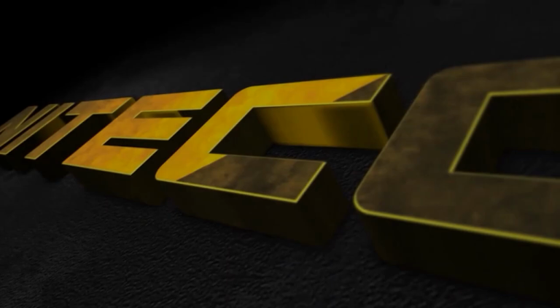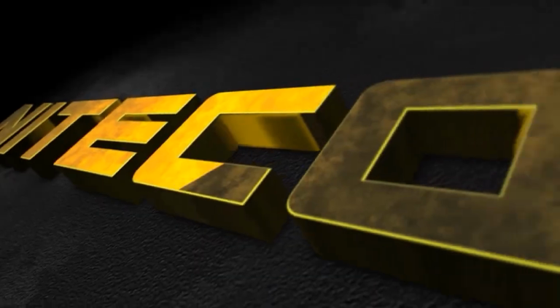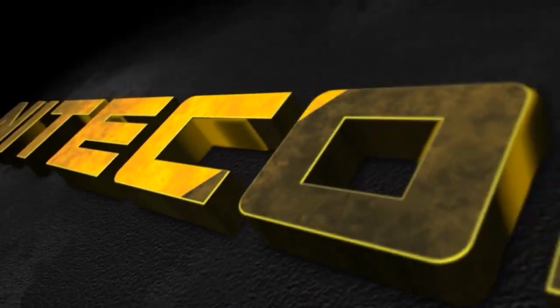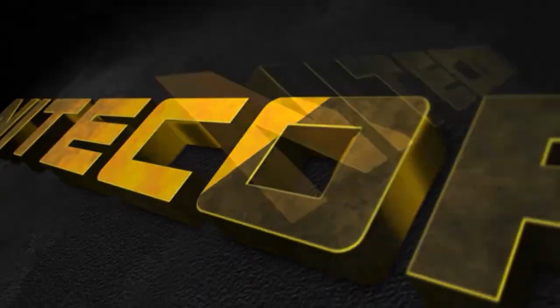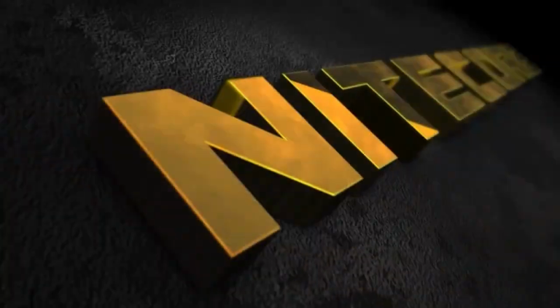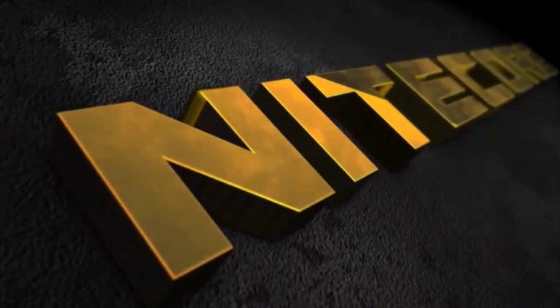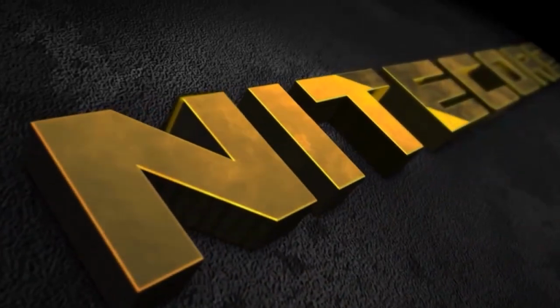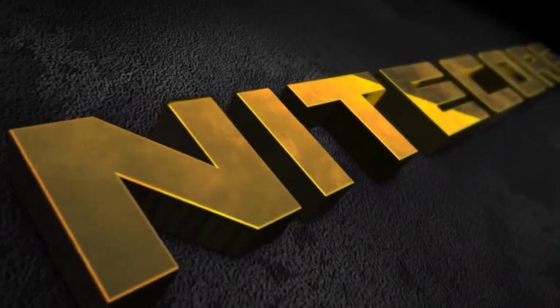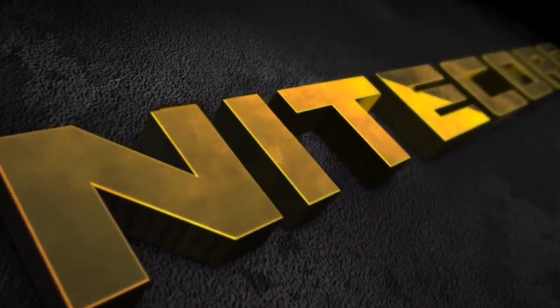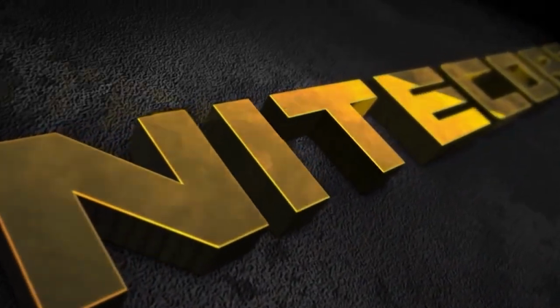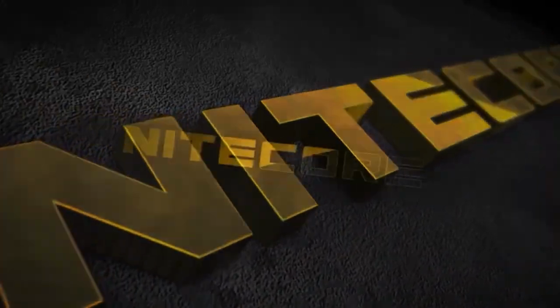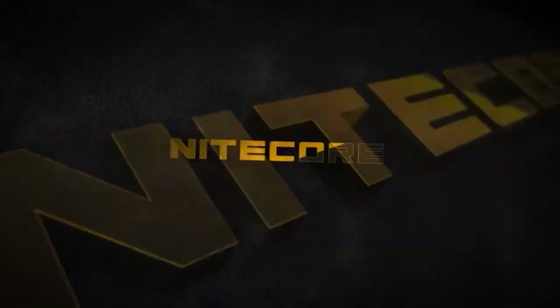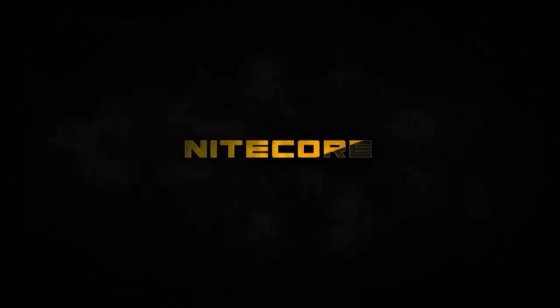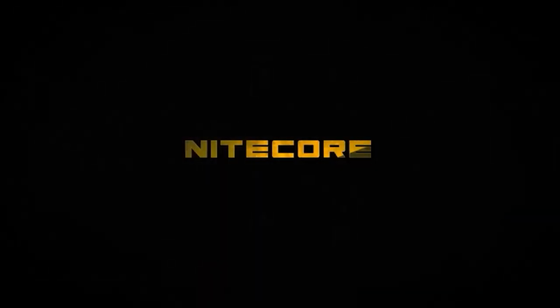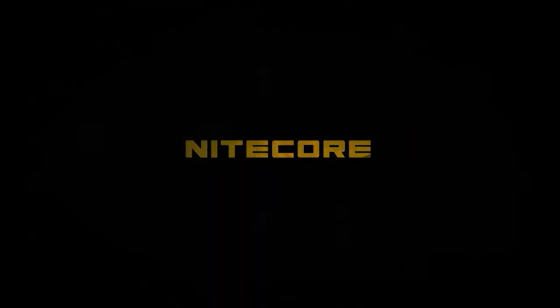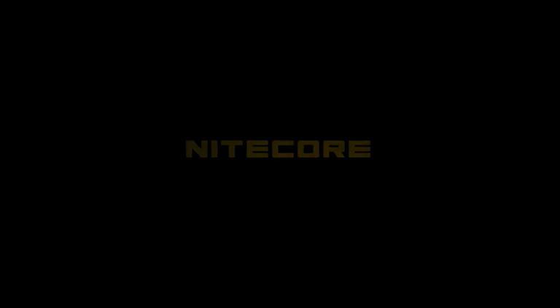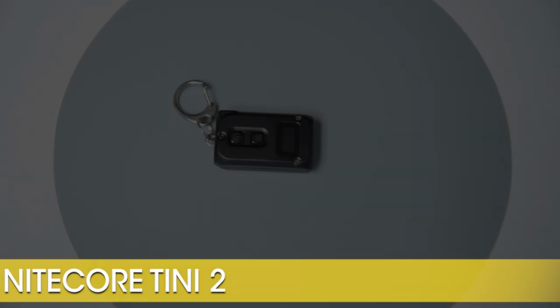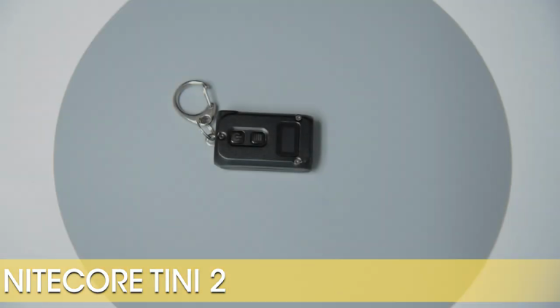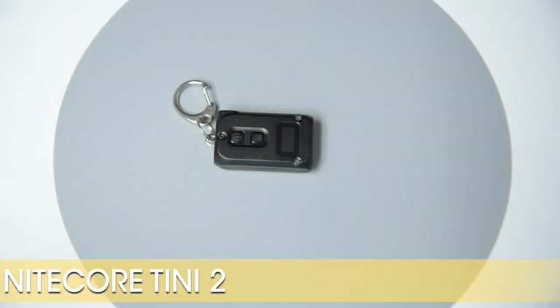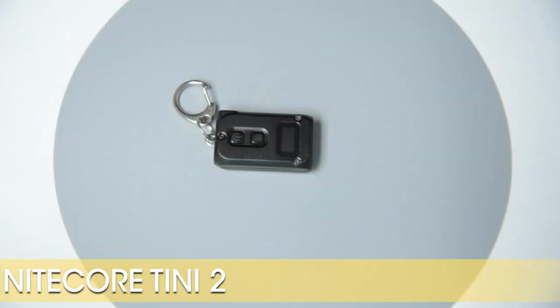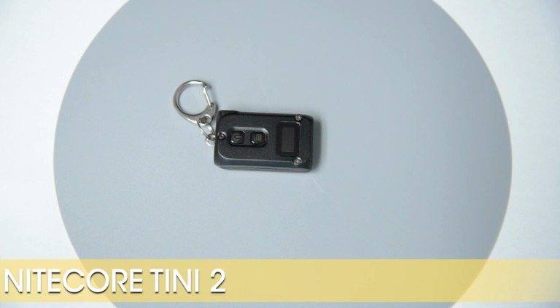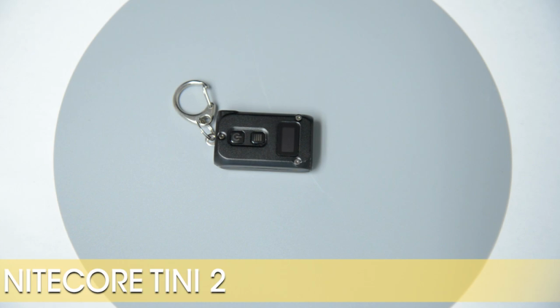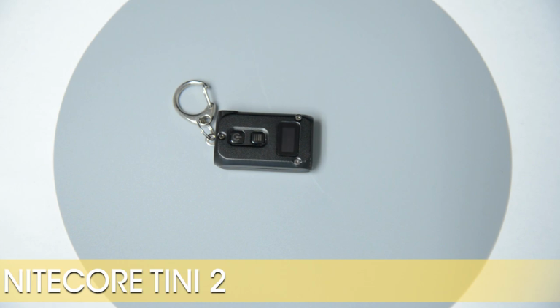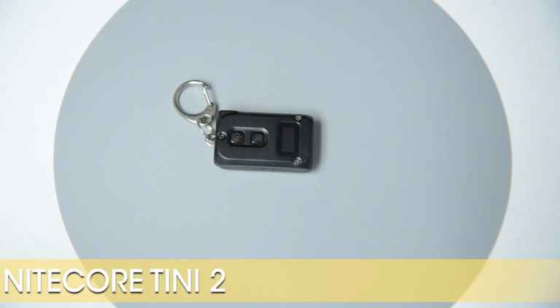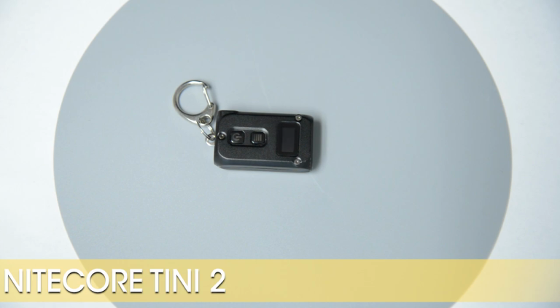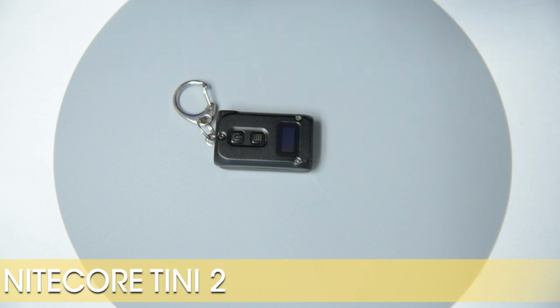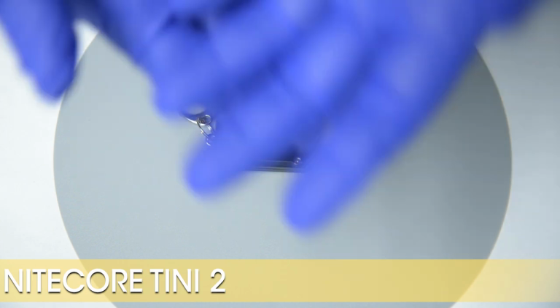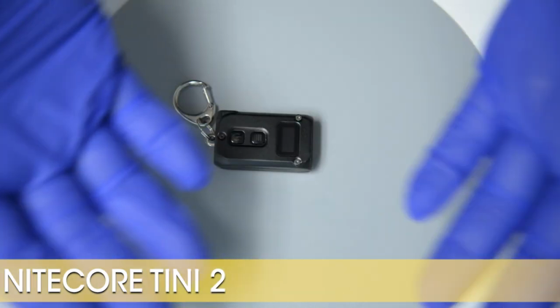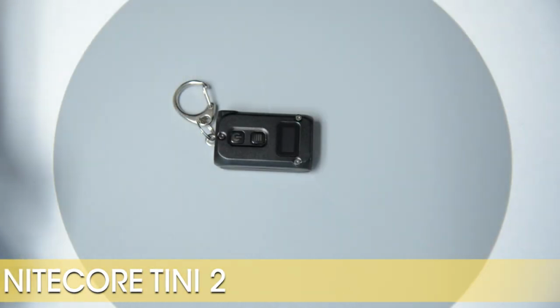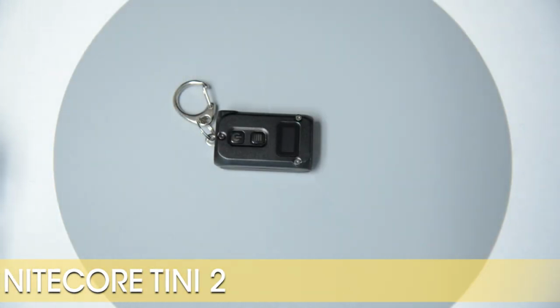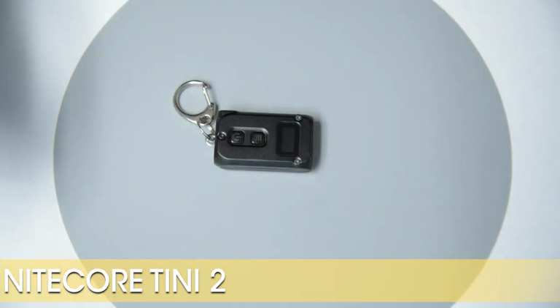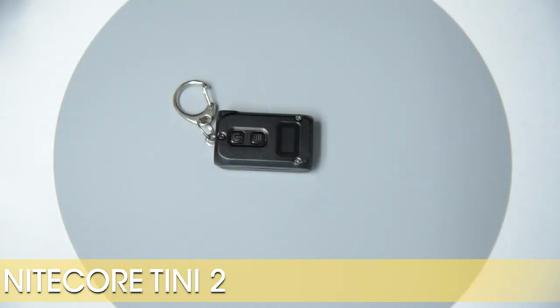Hello, and welcome to another product video breakdown from Nightcore Store. Today, we will be taking a look at the Nightcore Teeny 2.